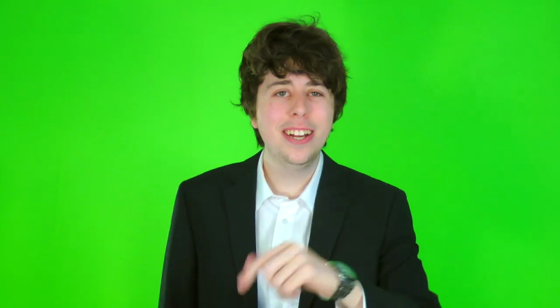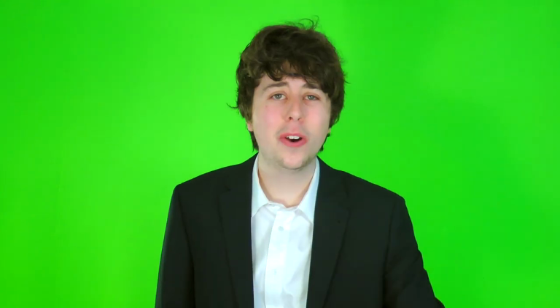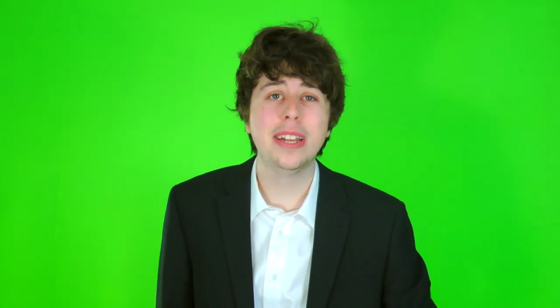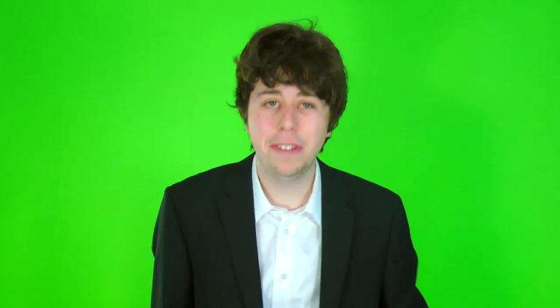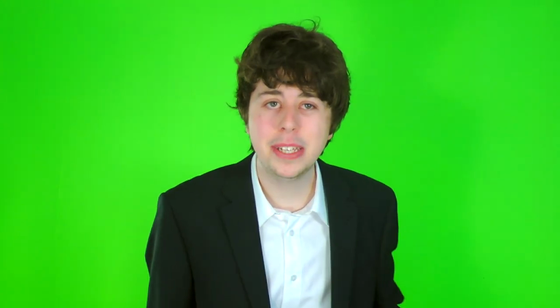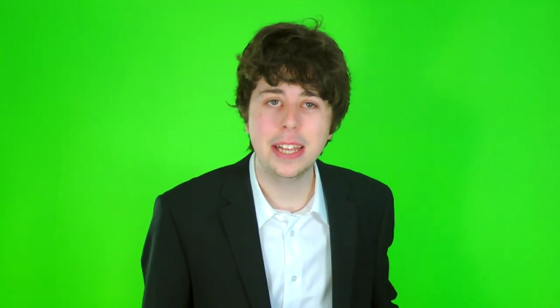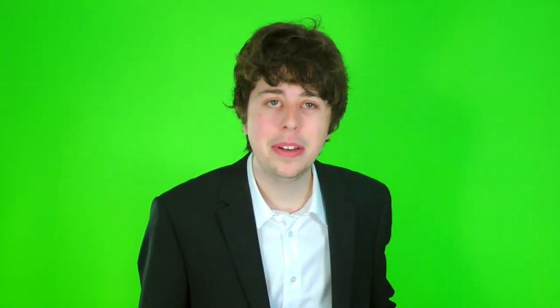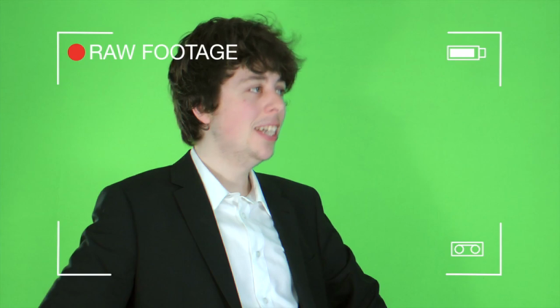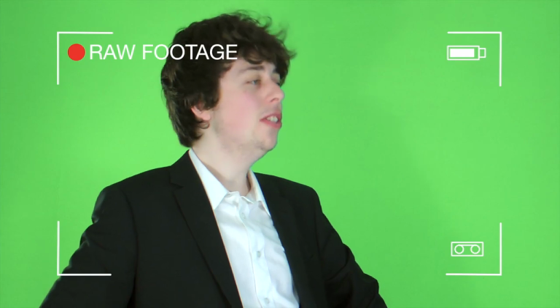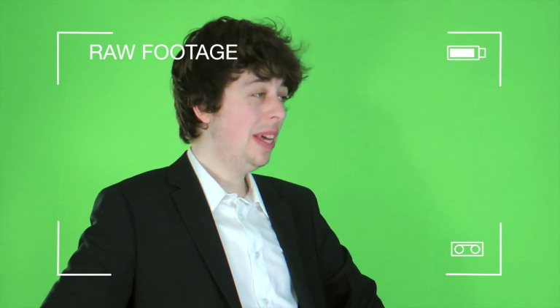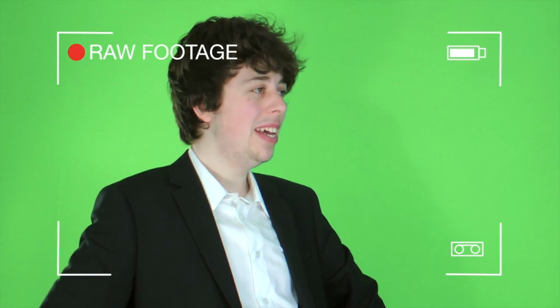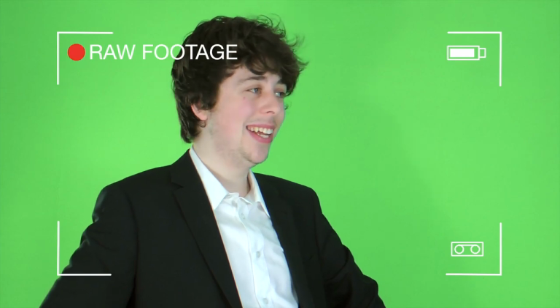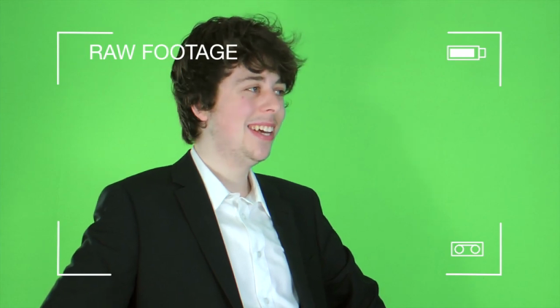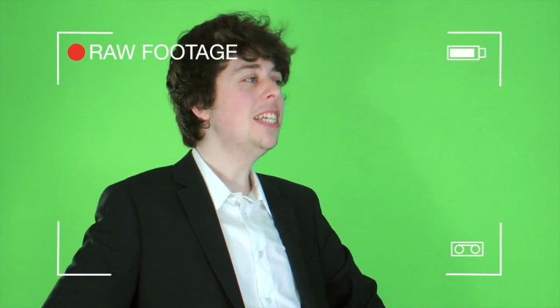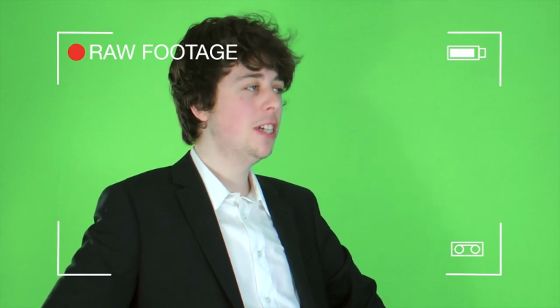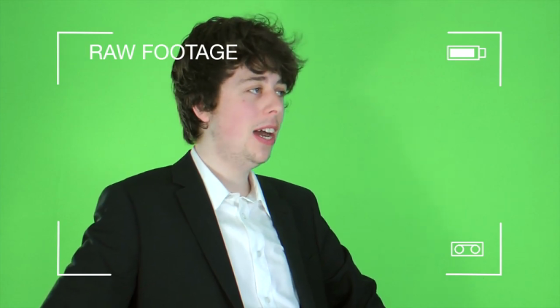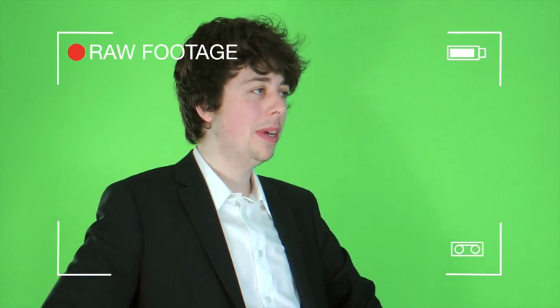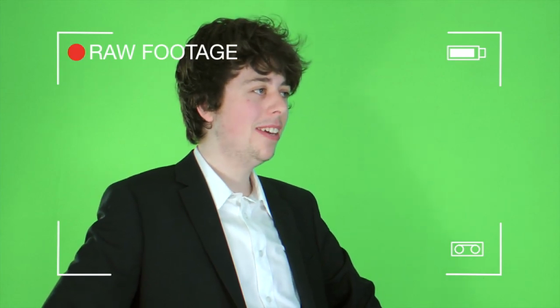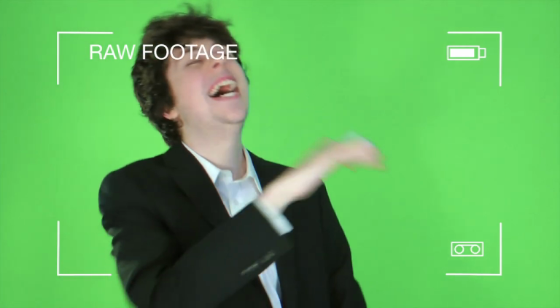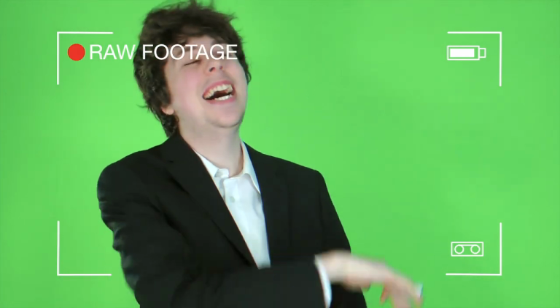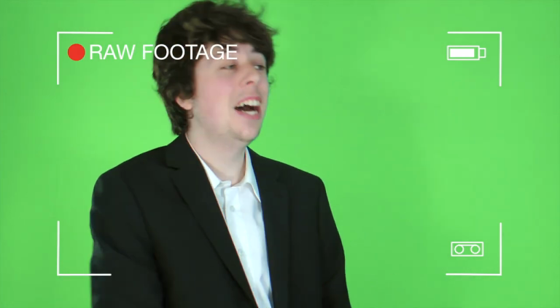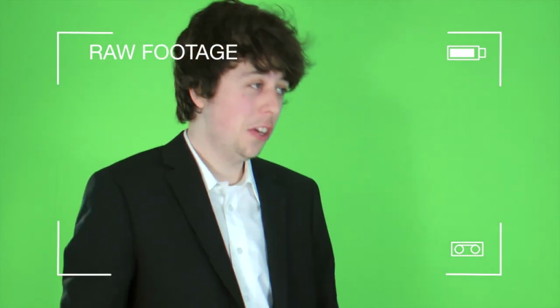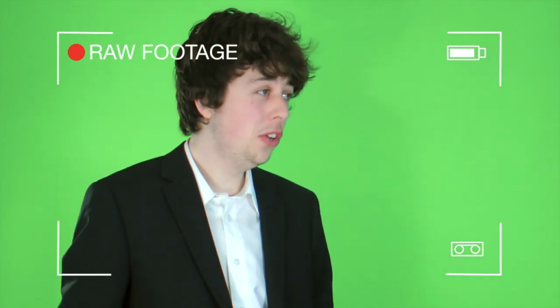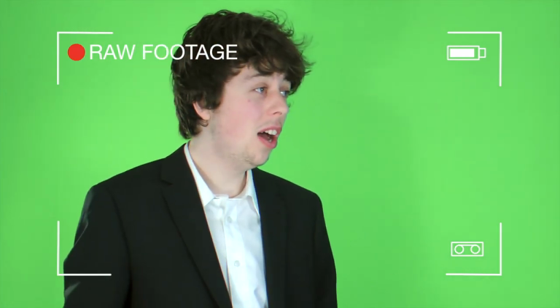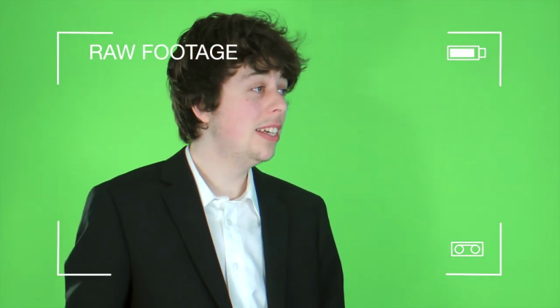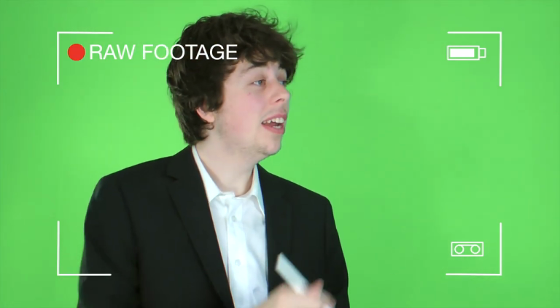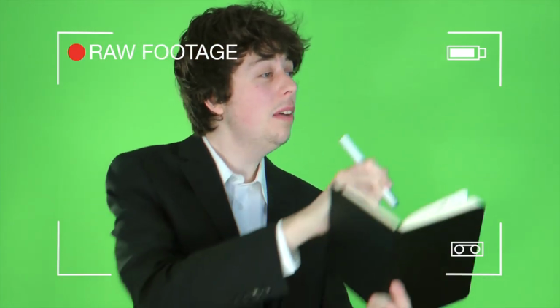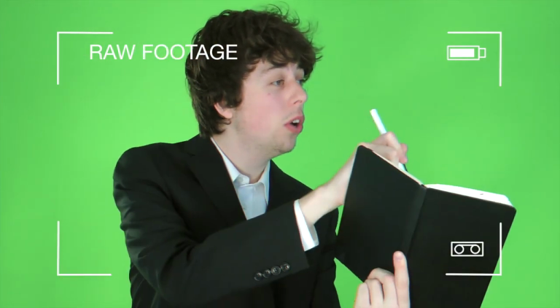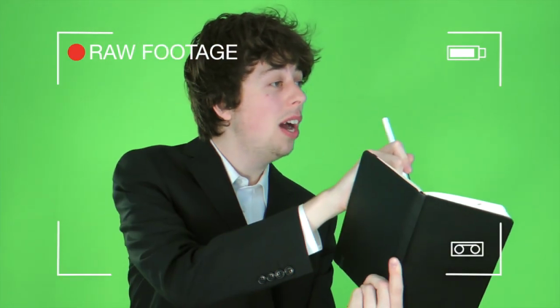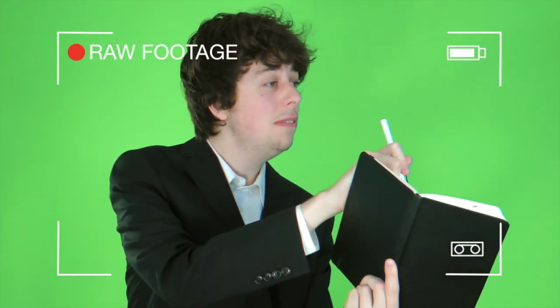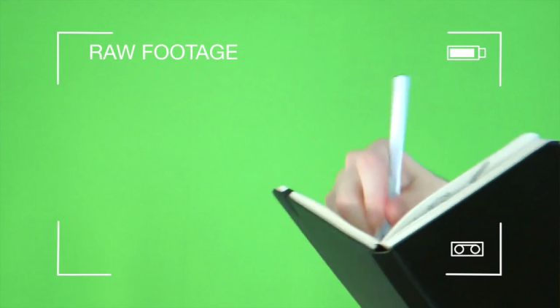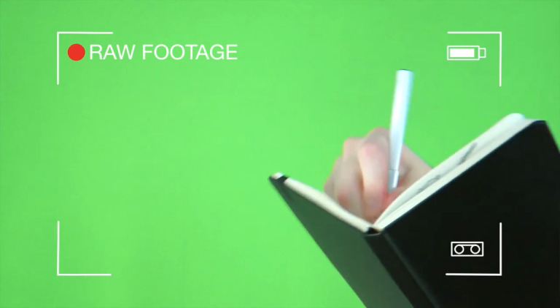Then hit record and film your clip. [Demo scene:] 'It's good to be here Alan.' 'Thanks for inviting me.' 'You're too kind.' 'Can I have an autograph?' 'Of course.'